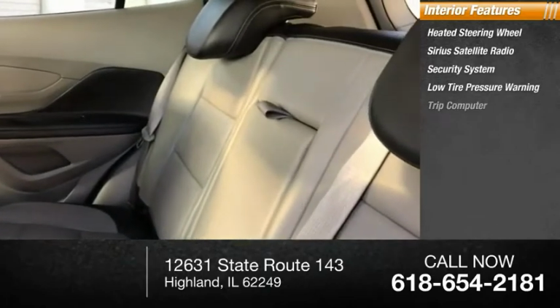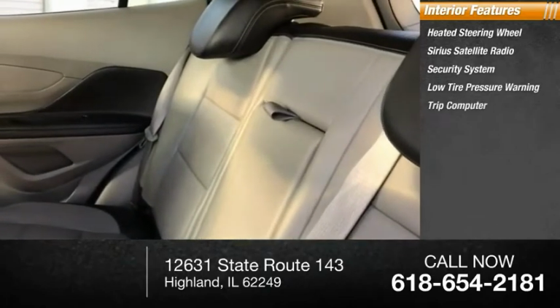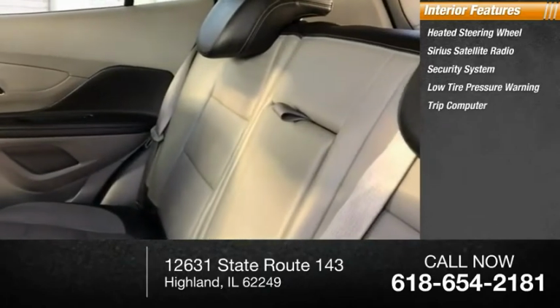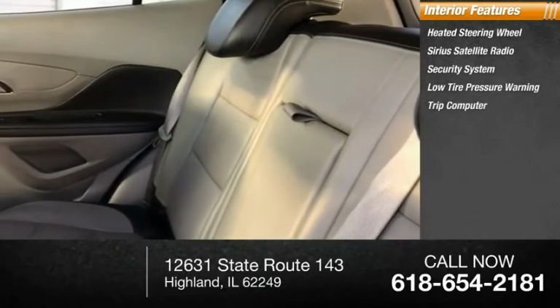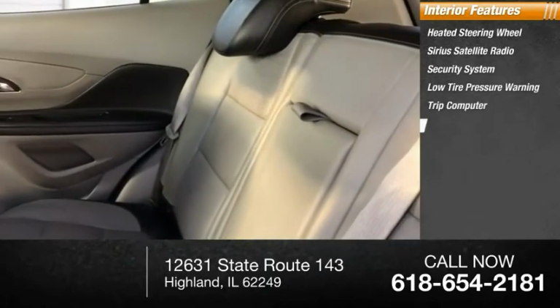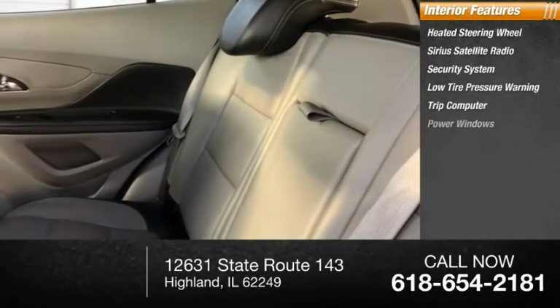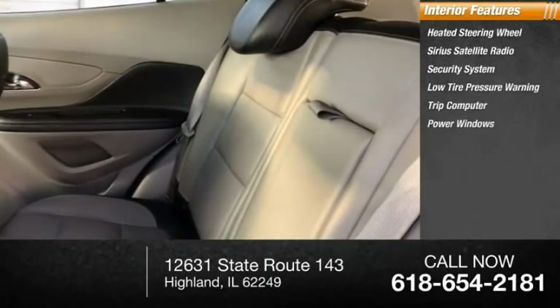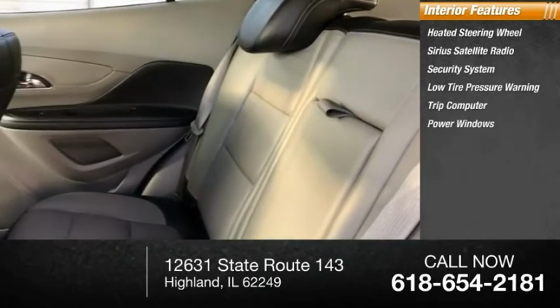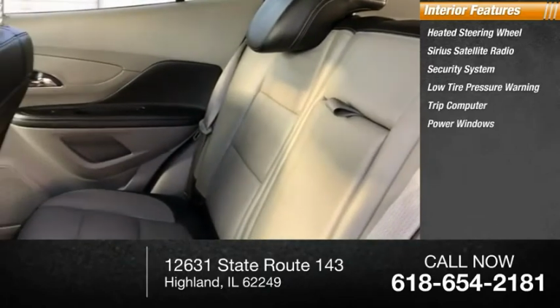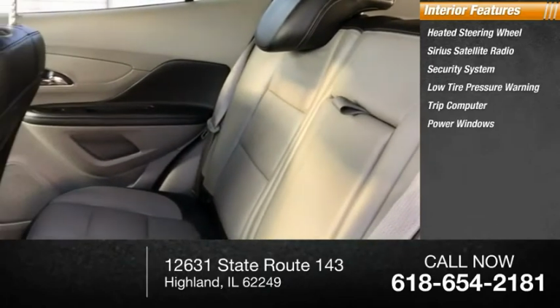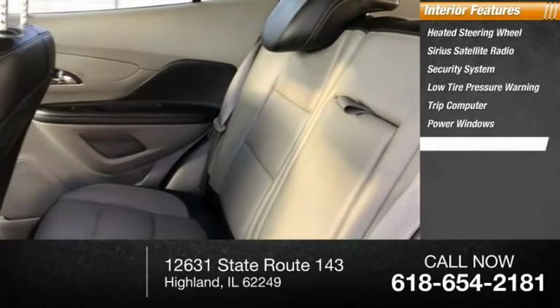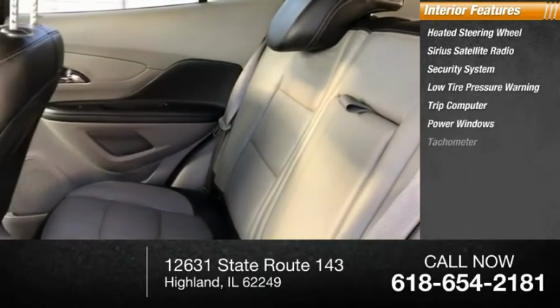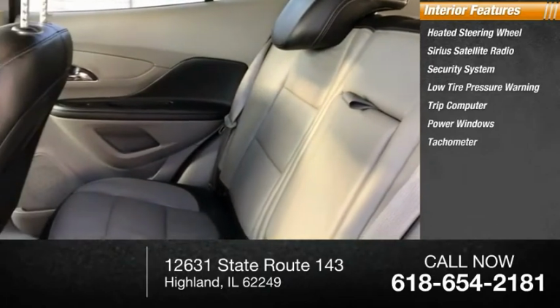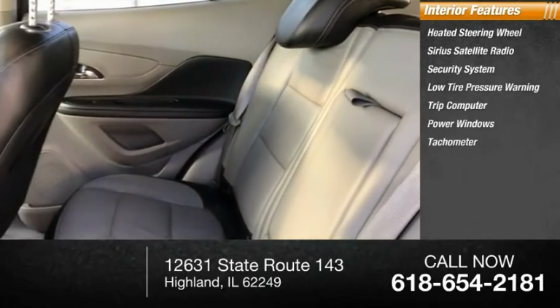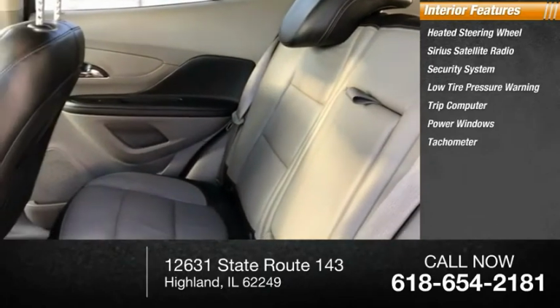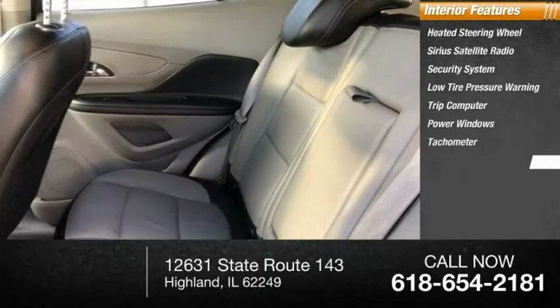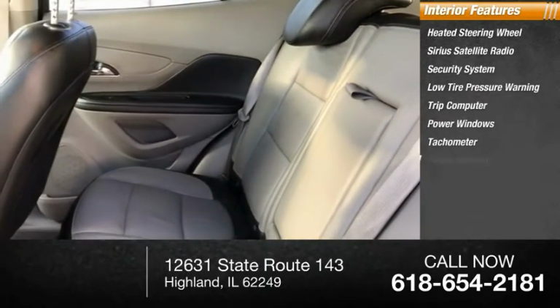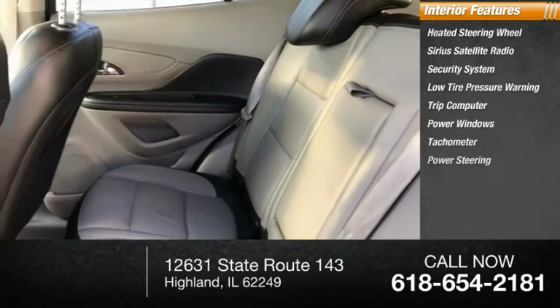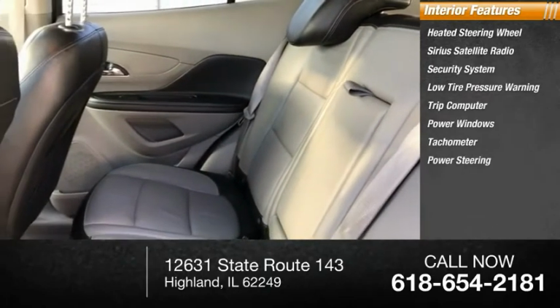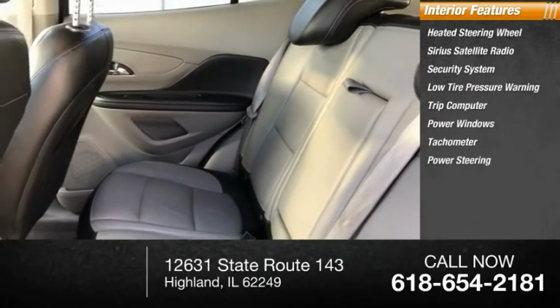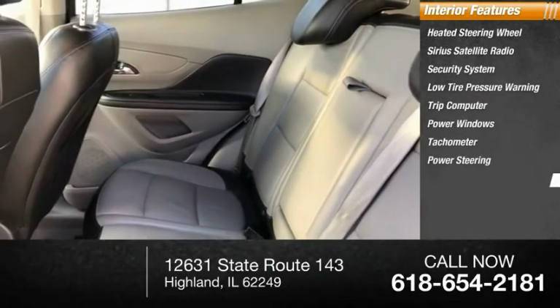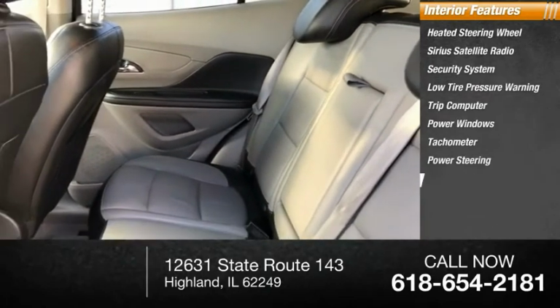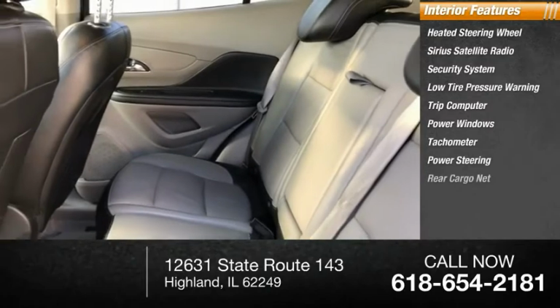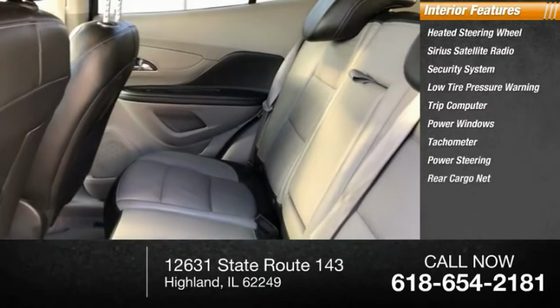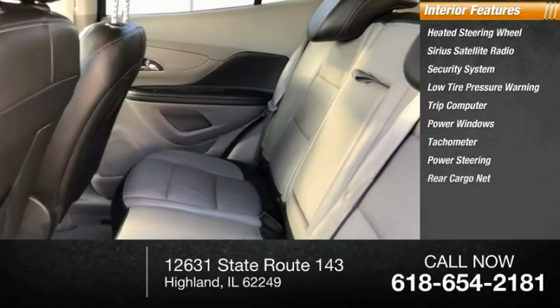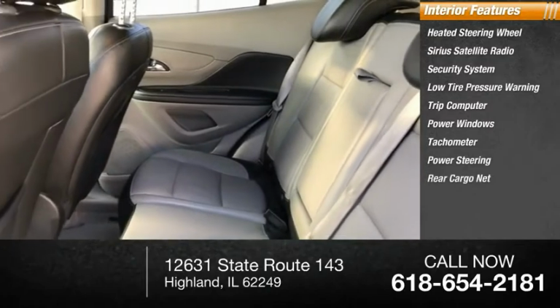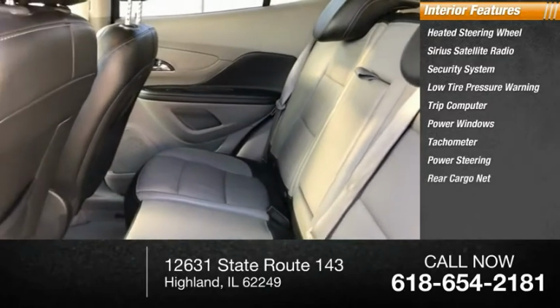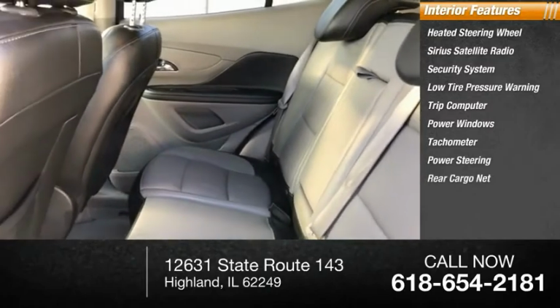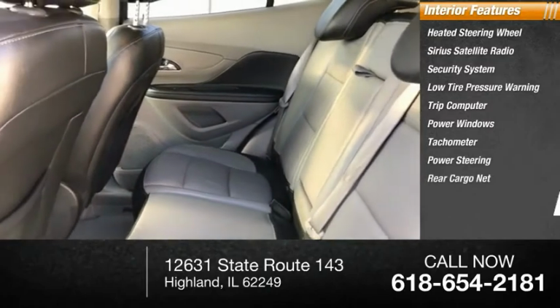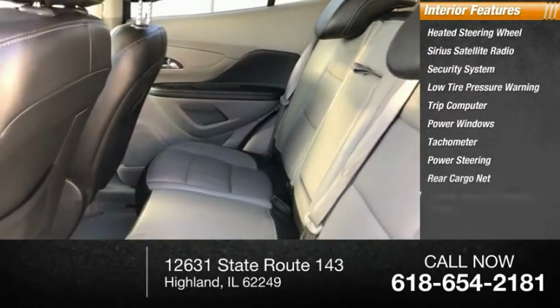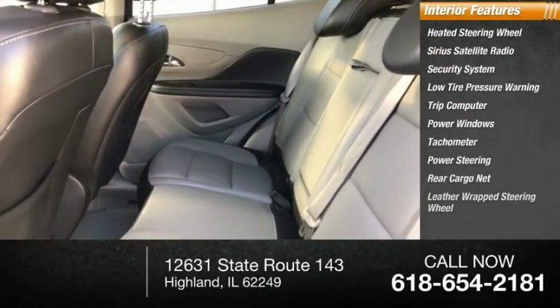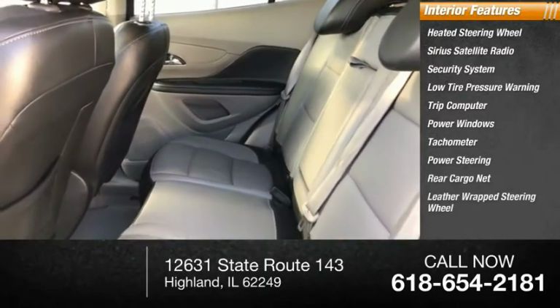Power windows, tachometer, power steering, rear cargo net, and a leather-wrapped steering wheel.